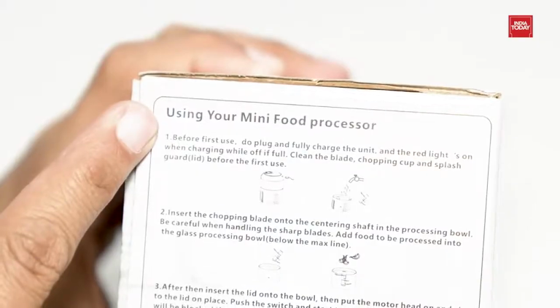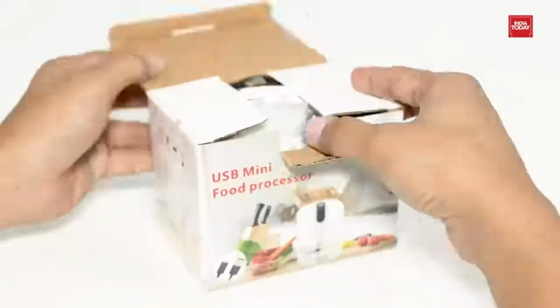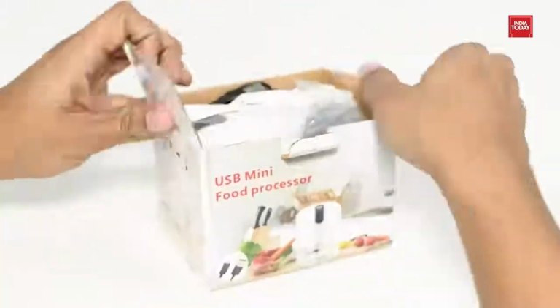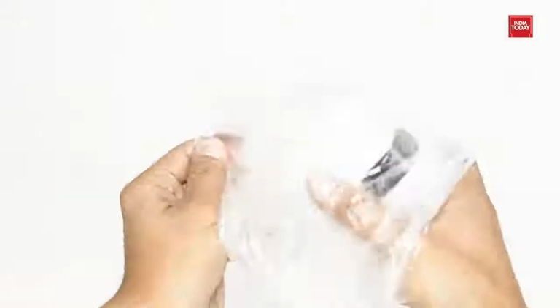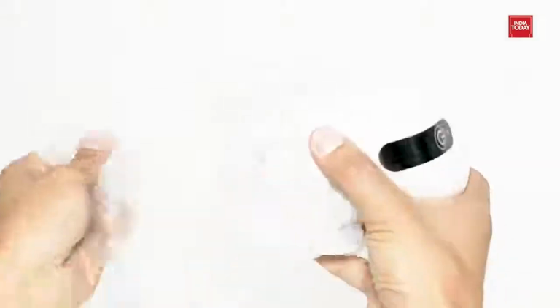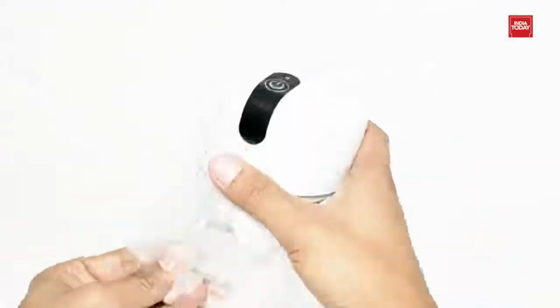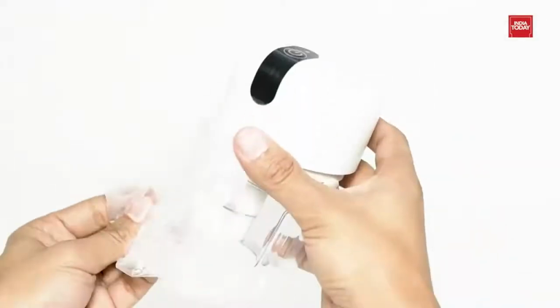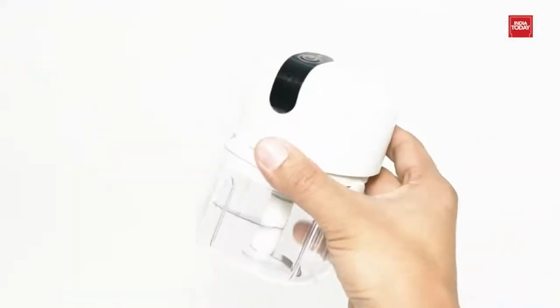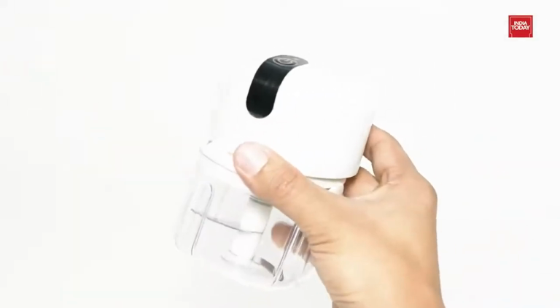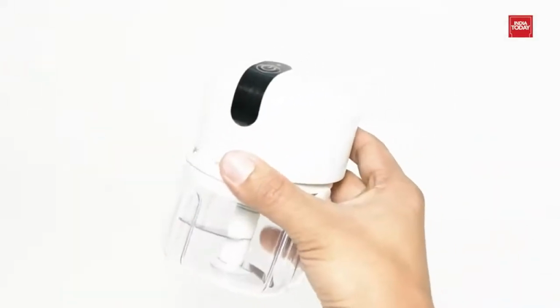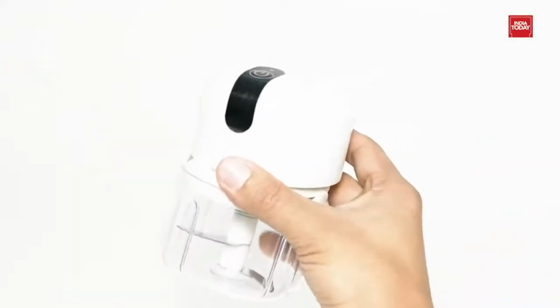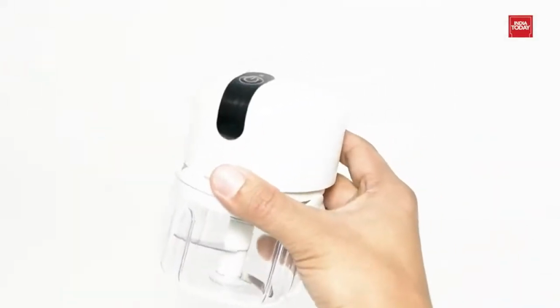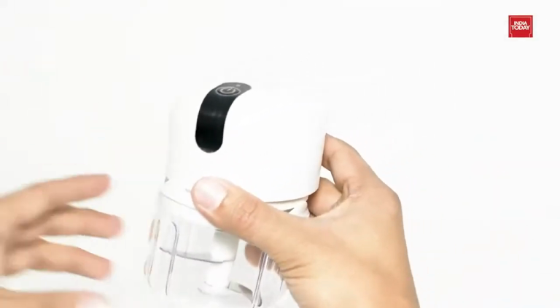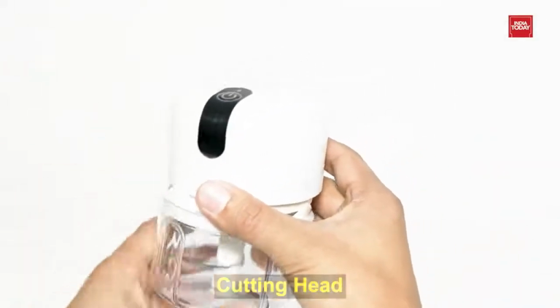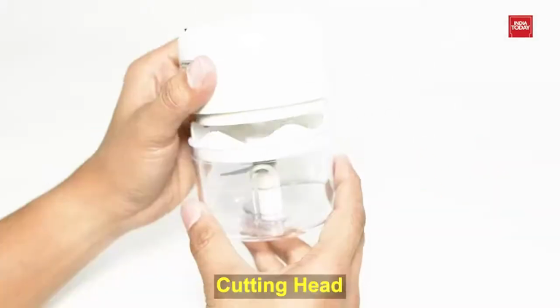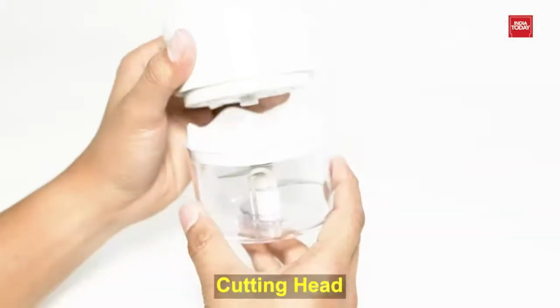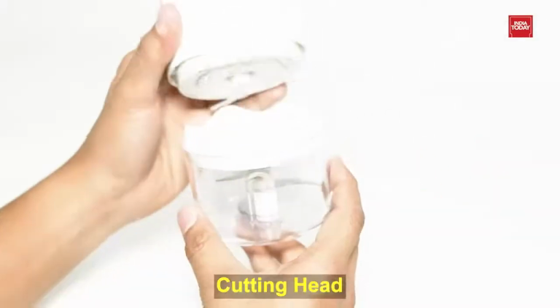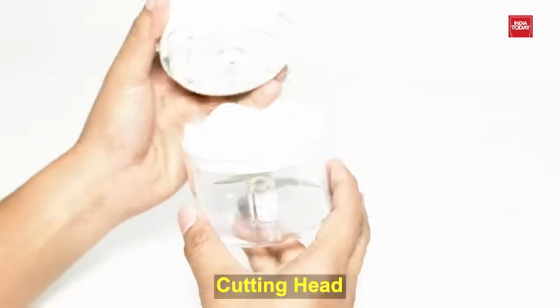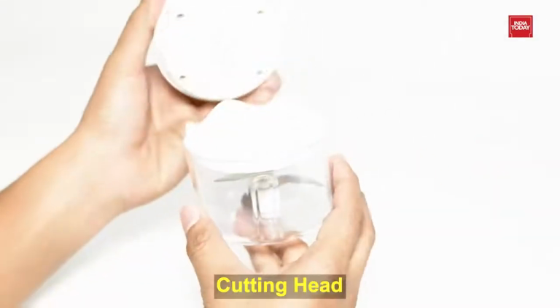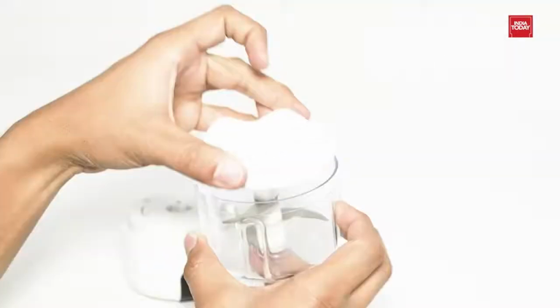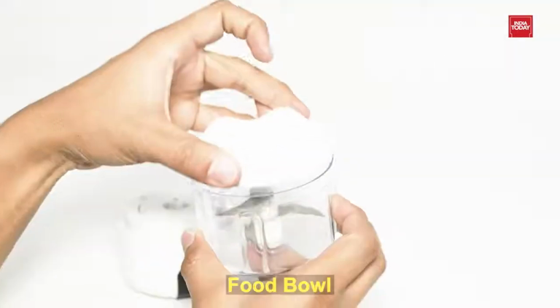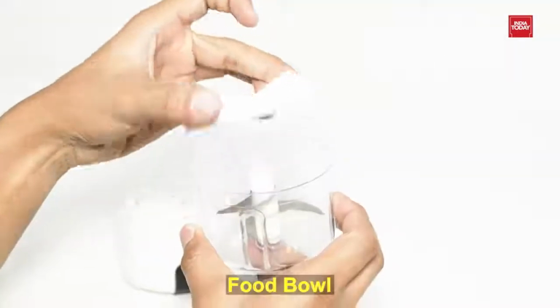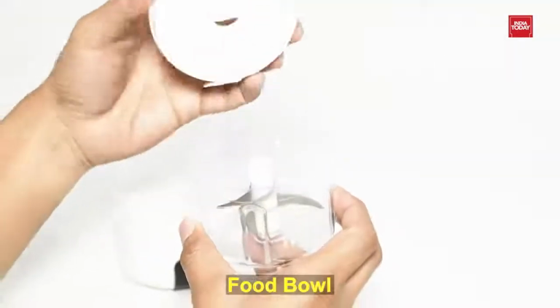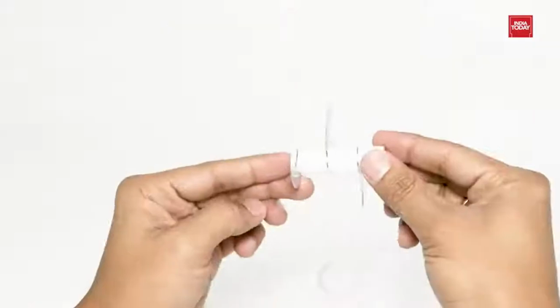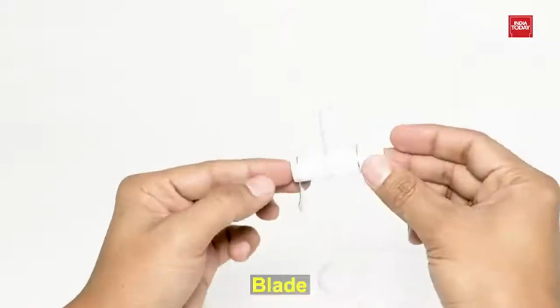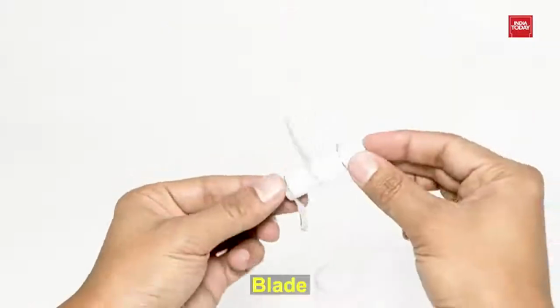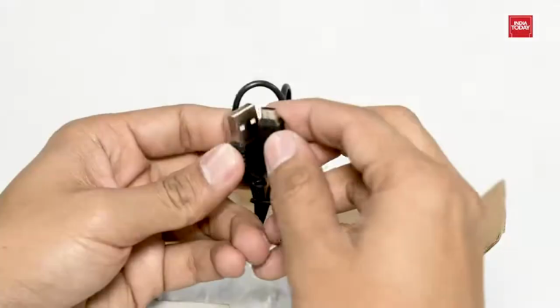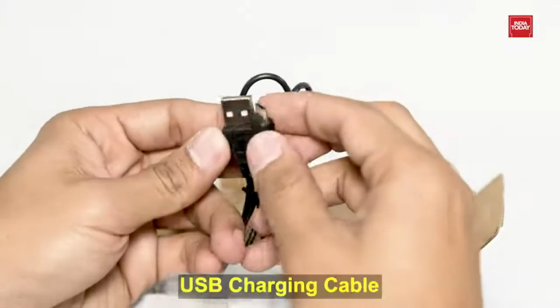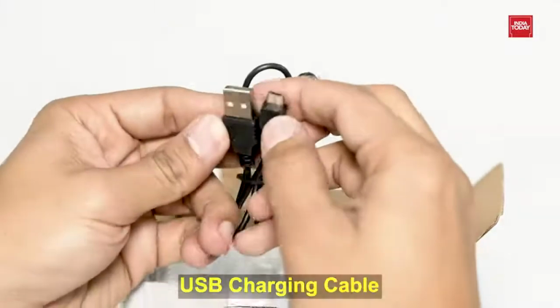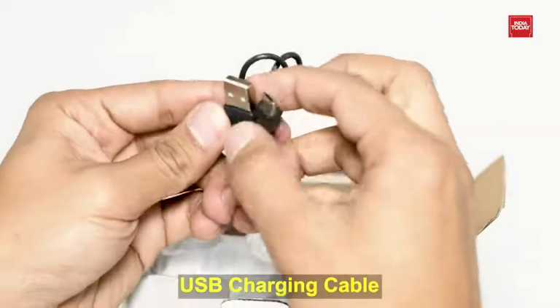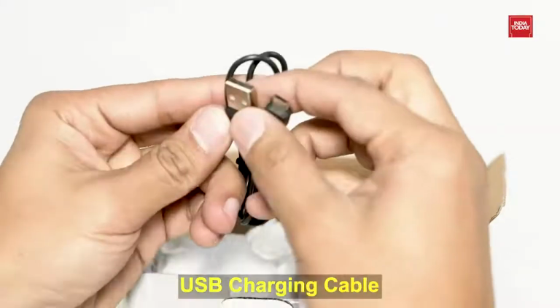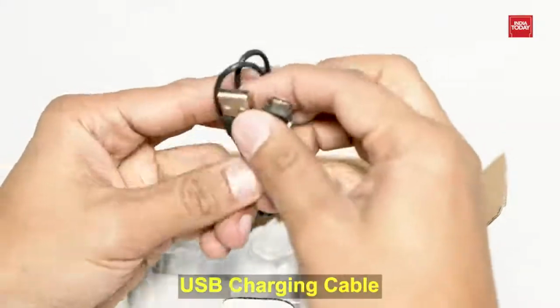Now it's time to unbox and let's see the main product. It comes with a cutting head, food bowl, blade, and USB charging cable.